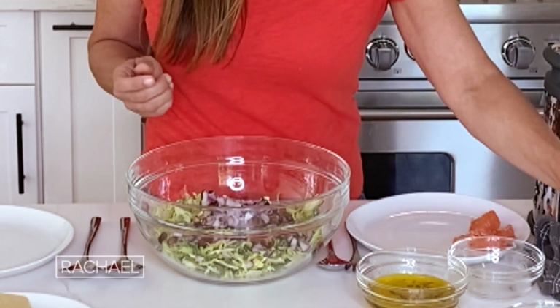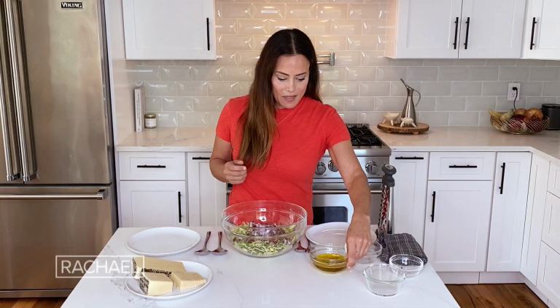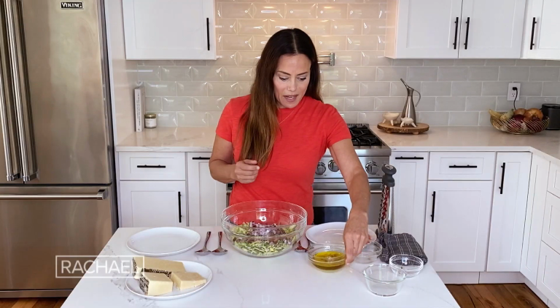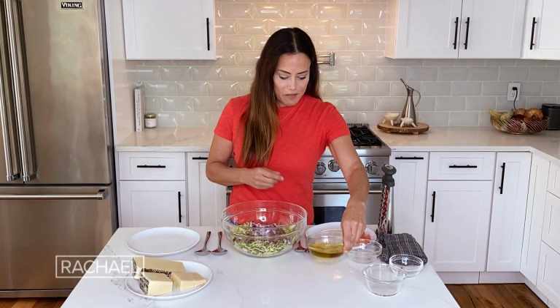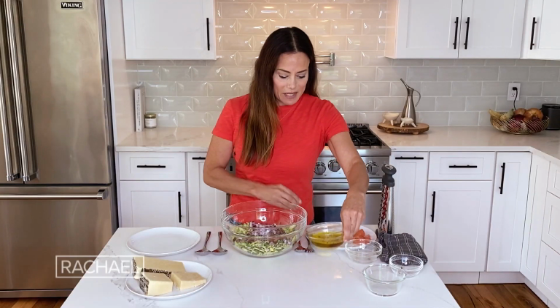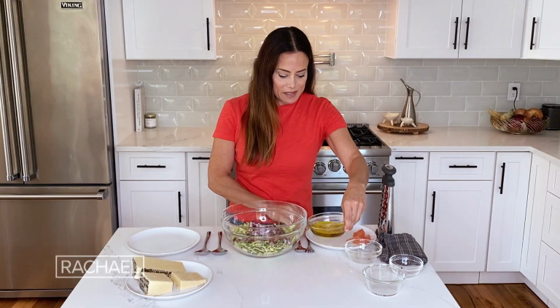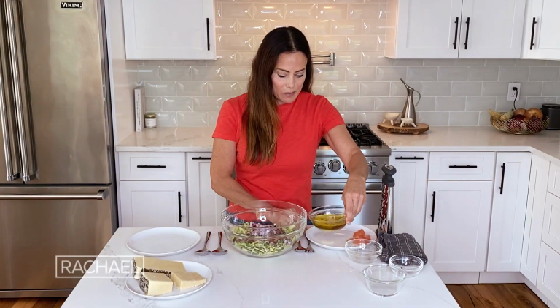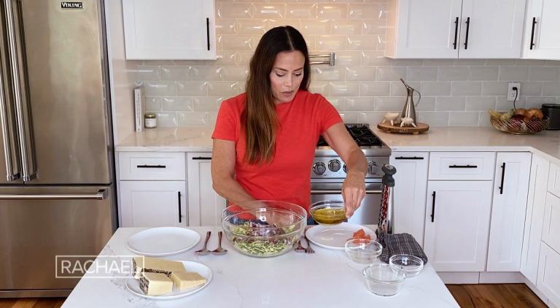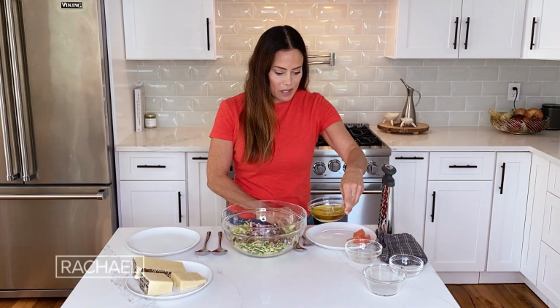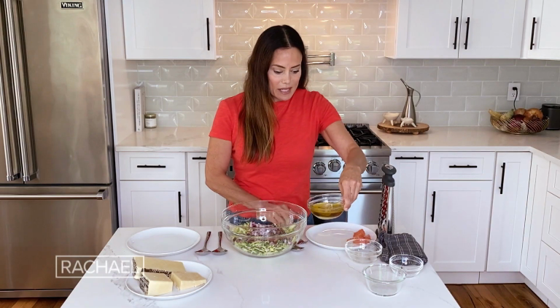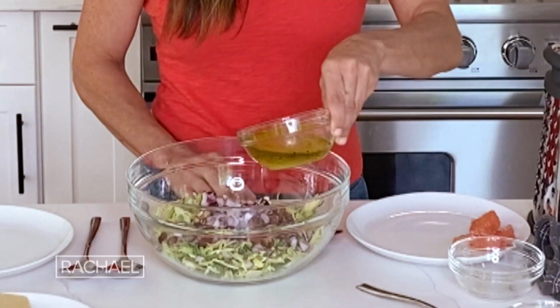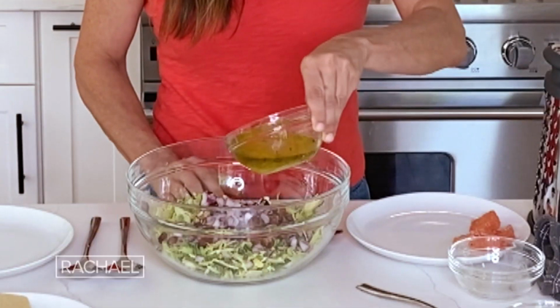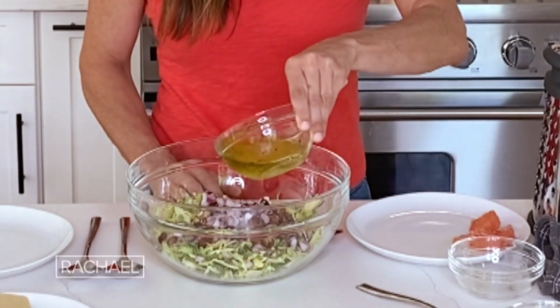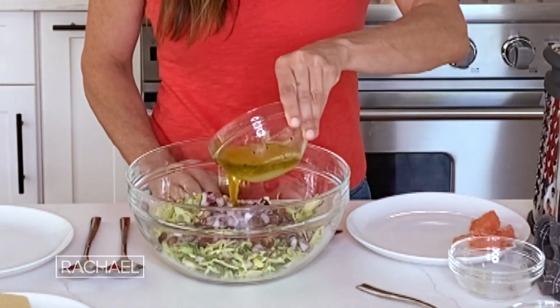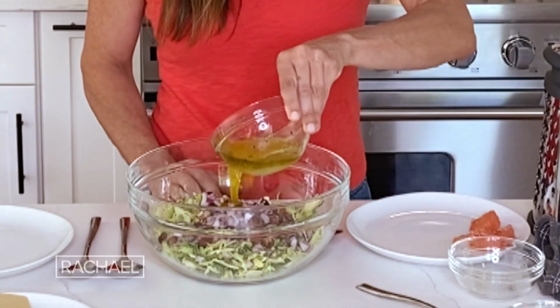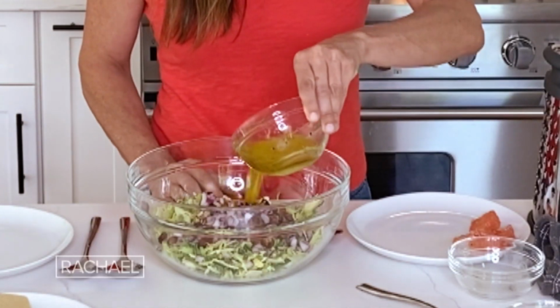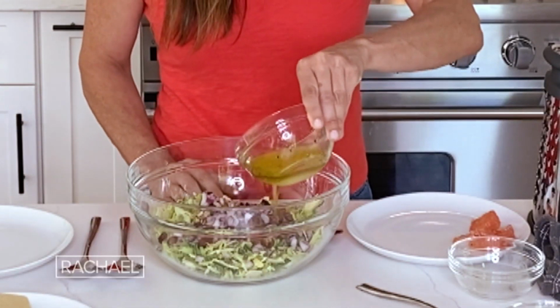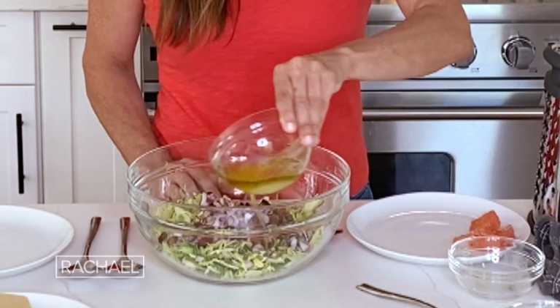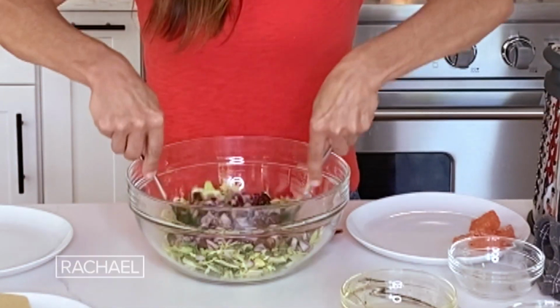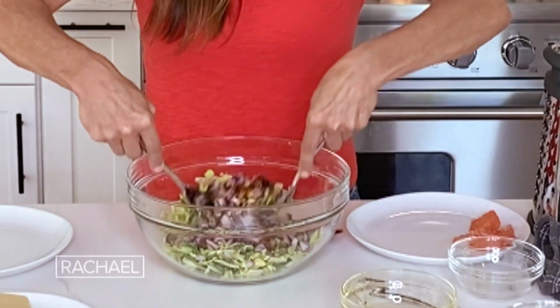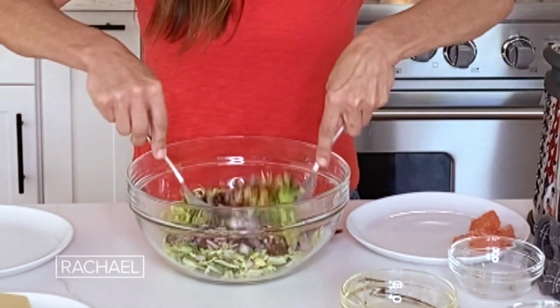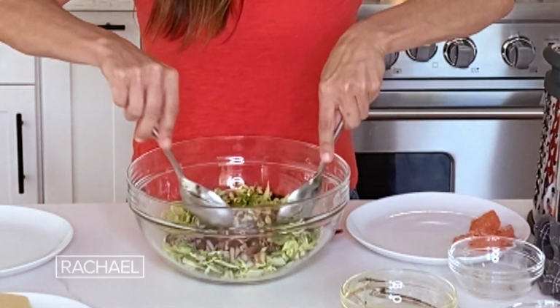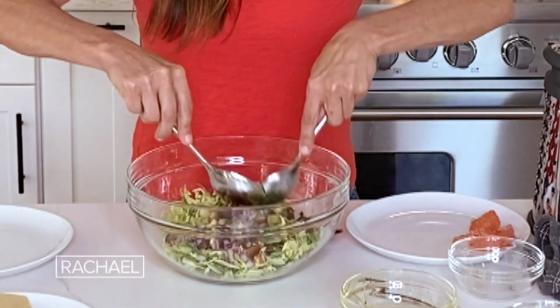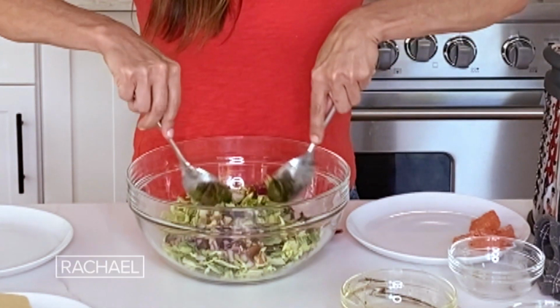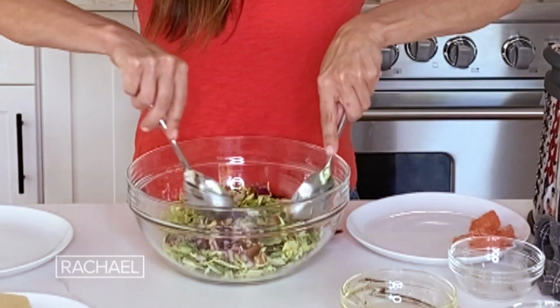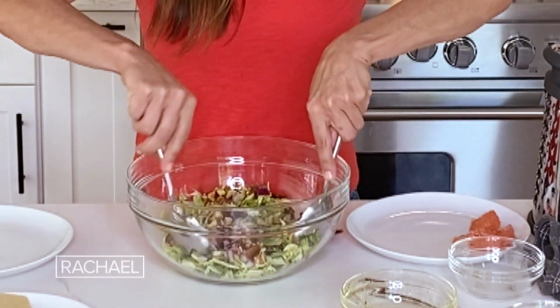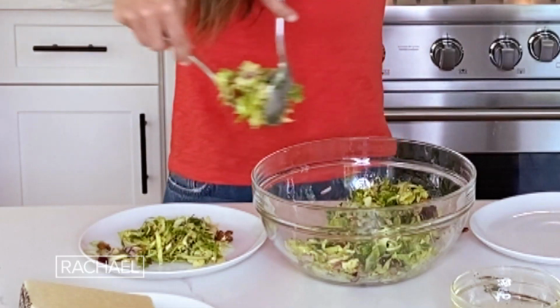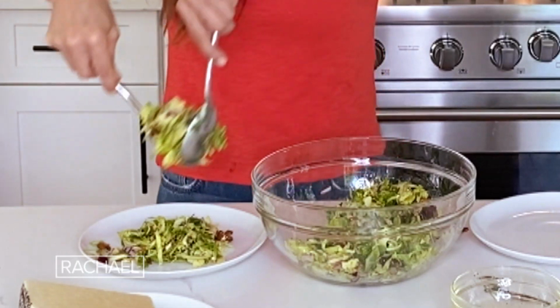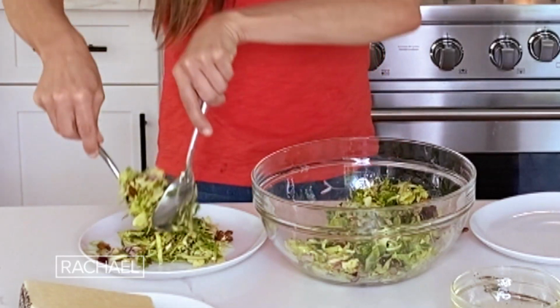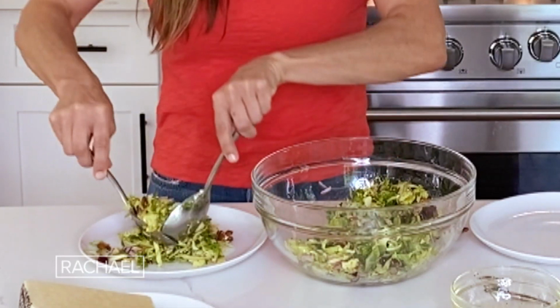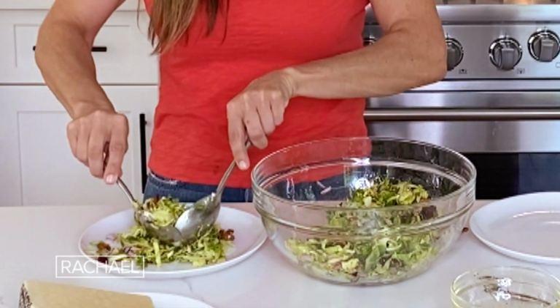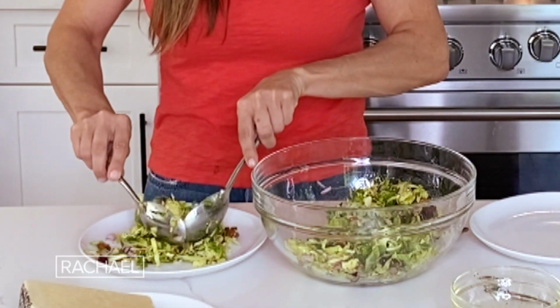And then I have my simple lemon dressing, which is just lemon, olive oil, salt and pepper.